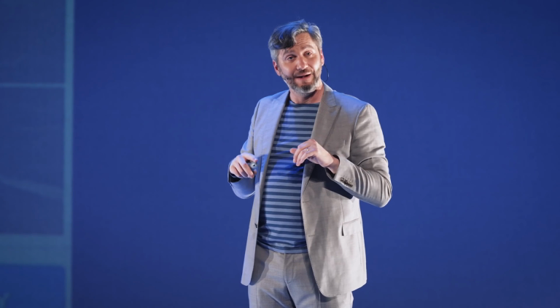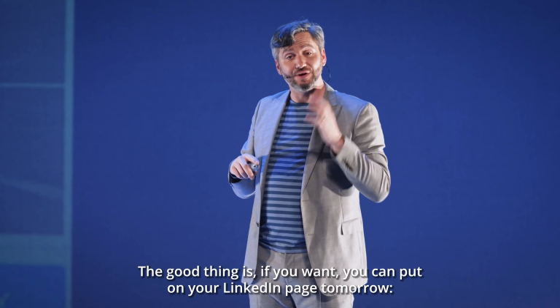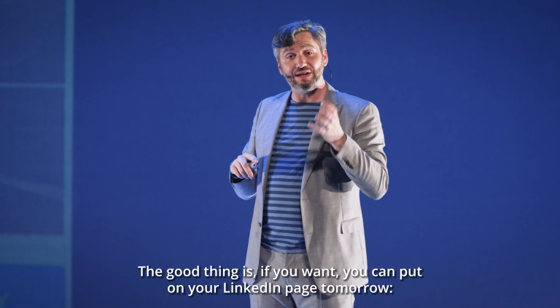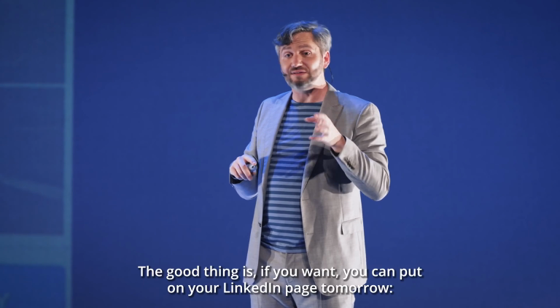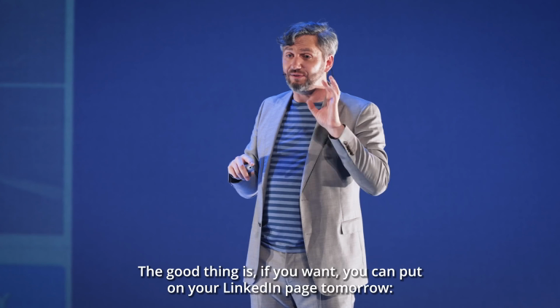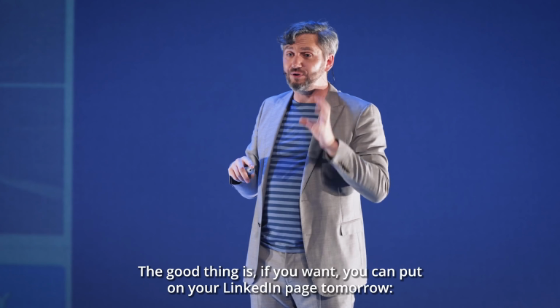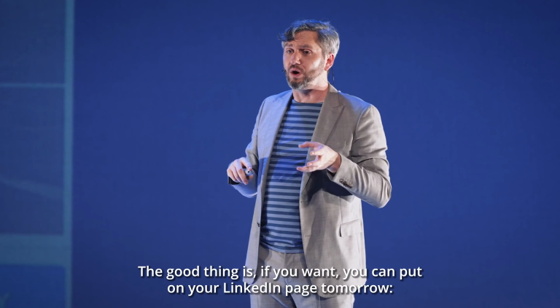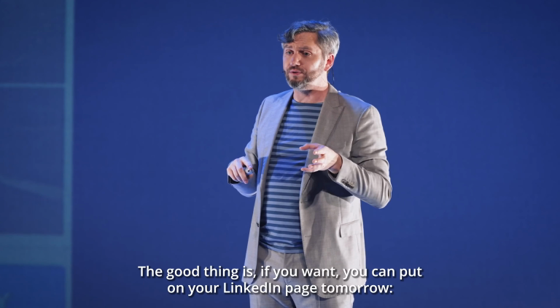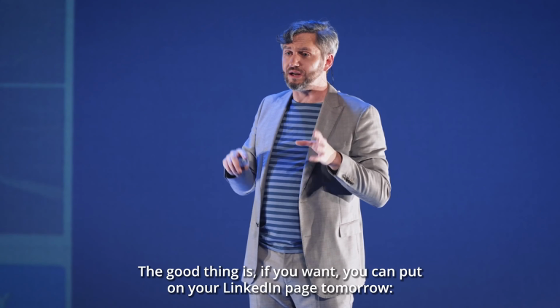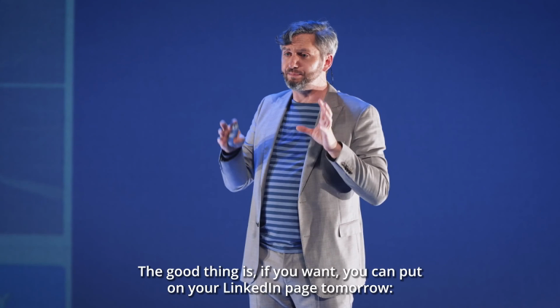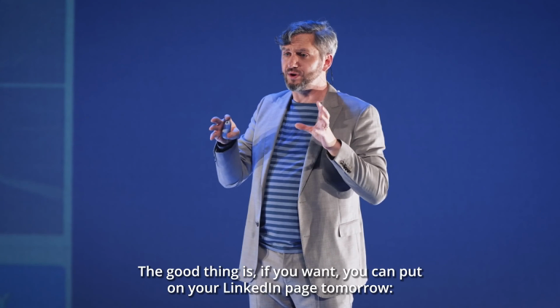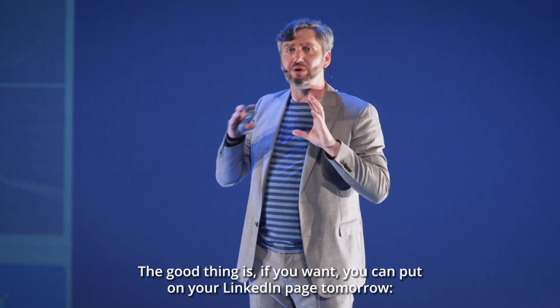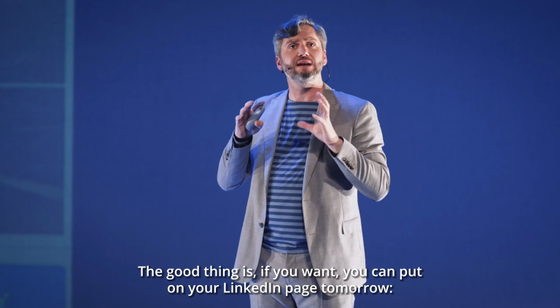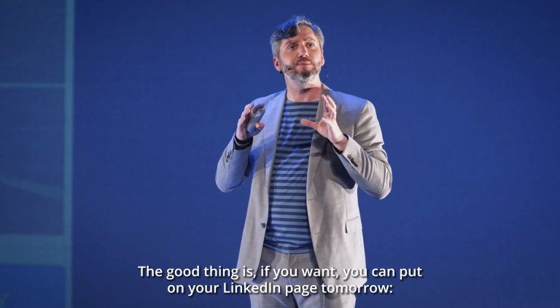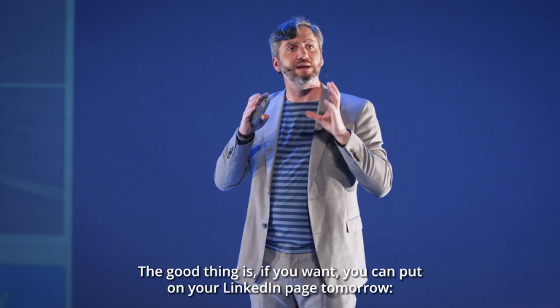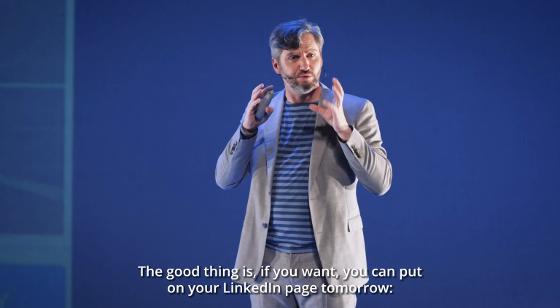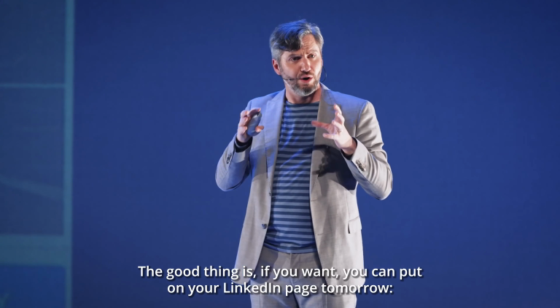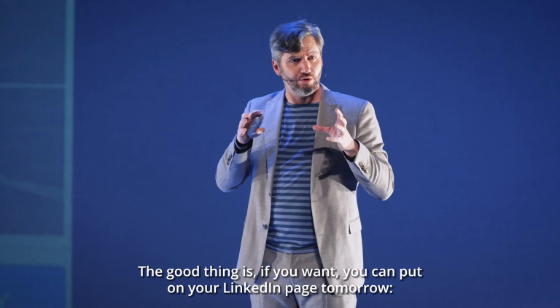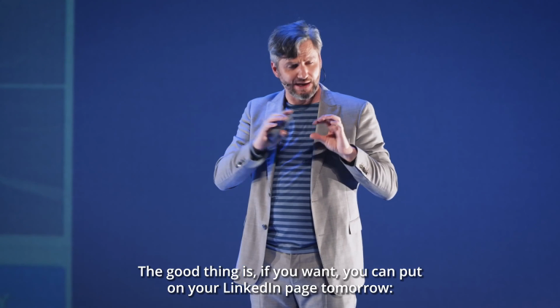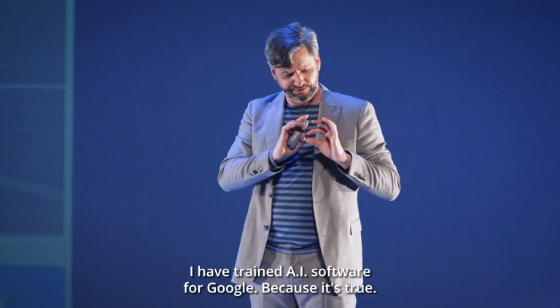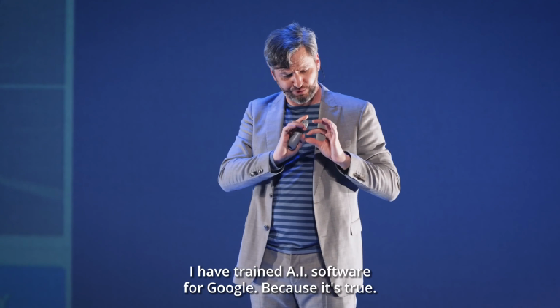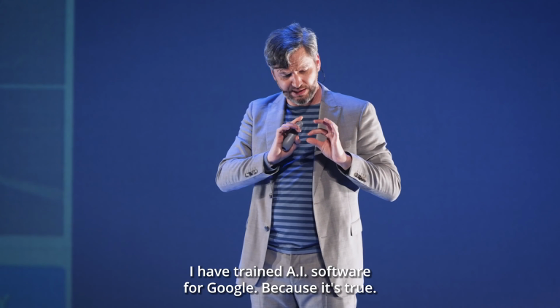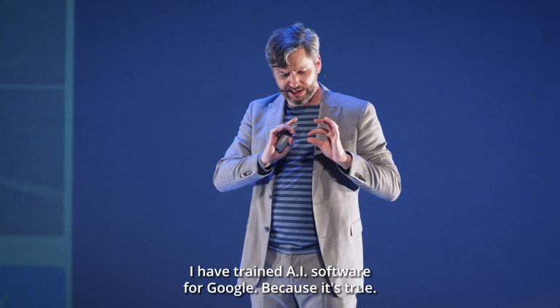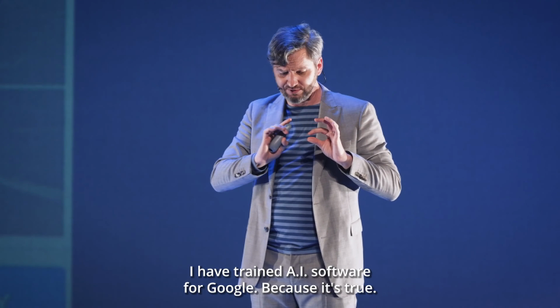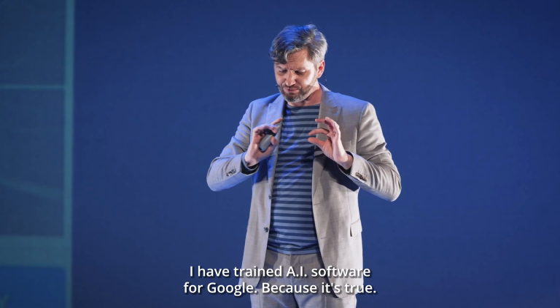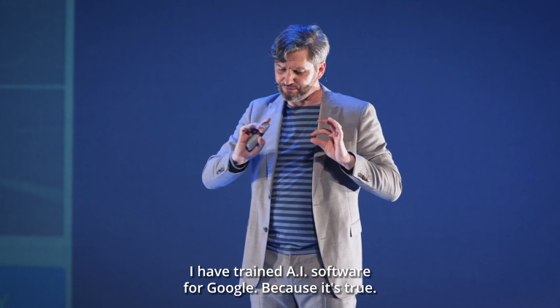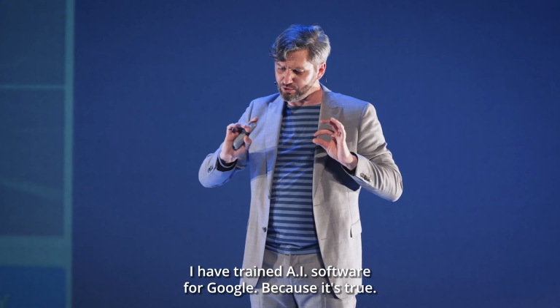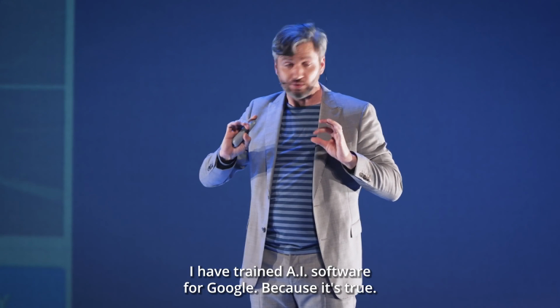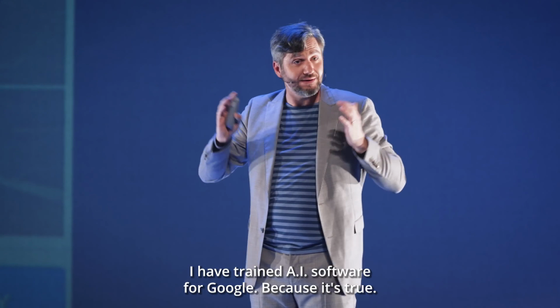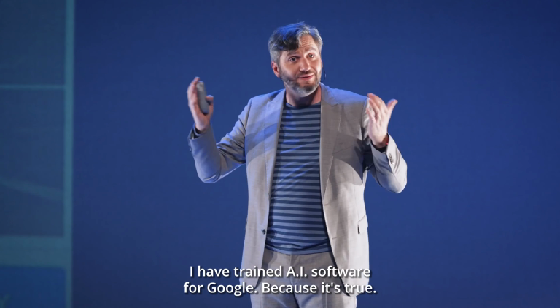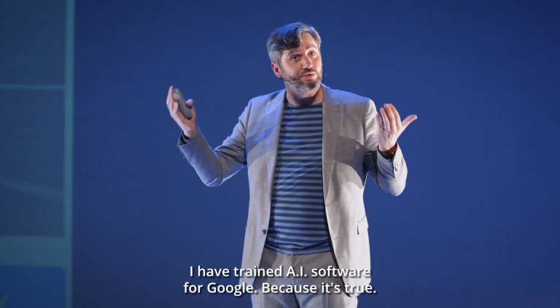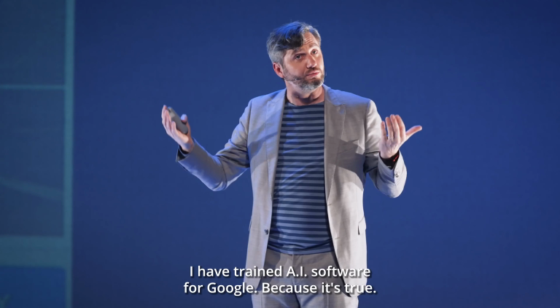The good thing is, if you want, you can put on your LinkedIn page tomorrow: 'I have trained AI software for Google.' Because it's true. It's what we do.